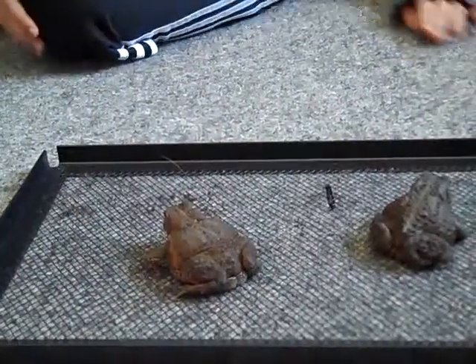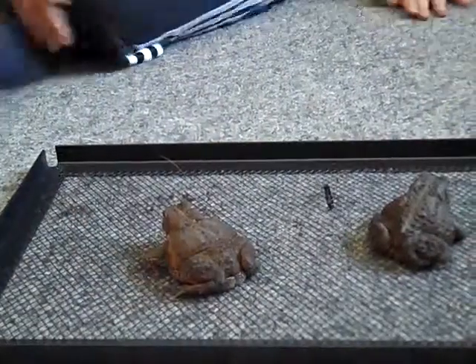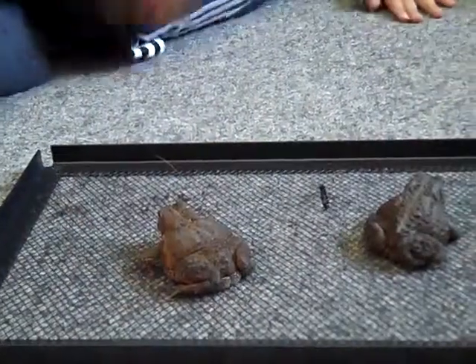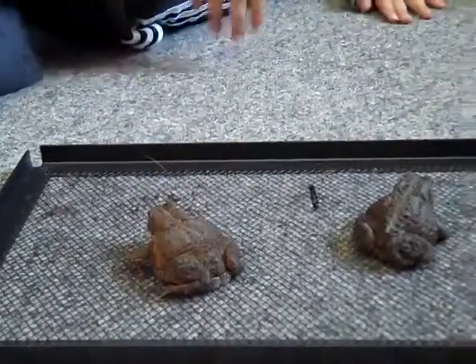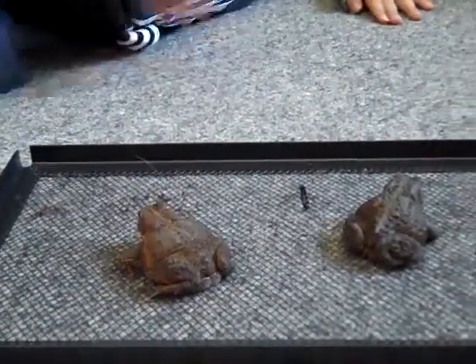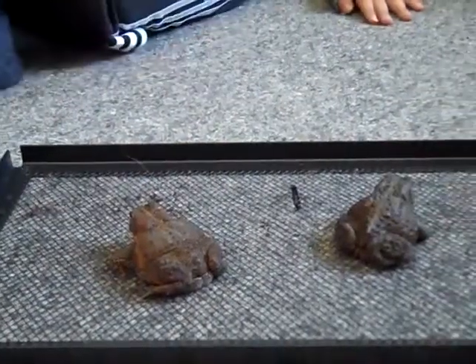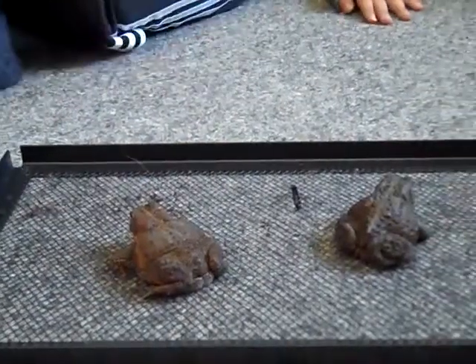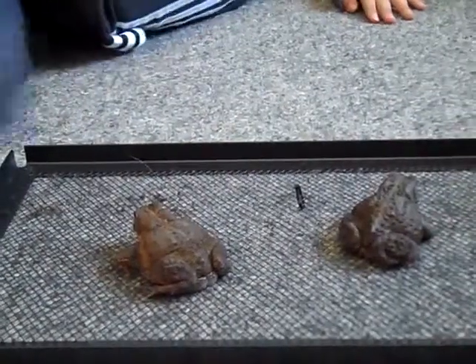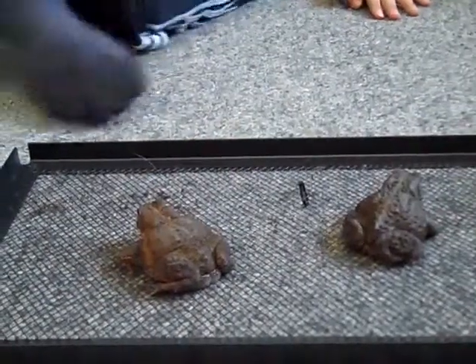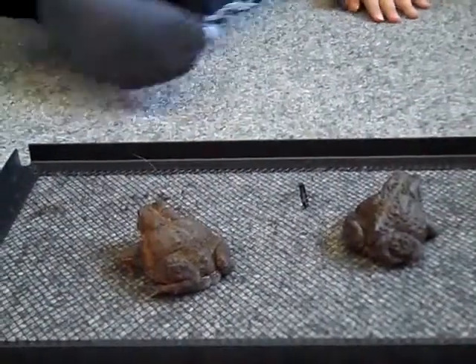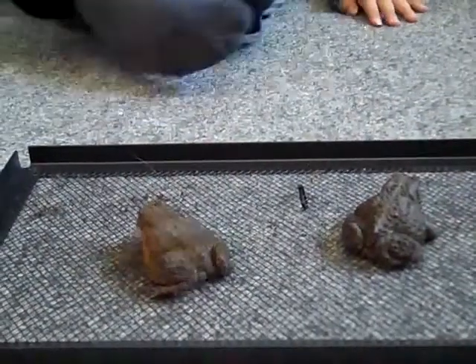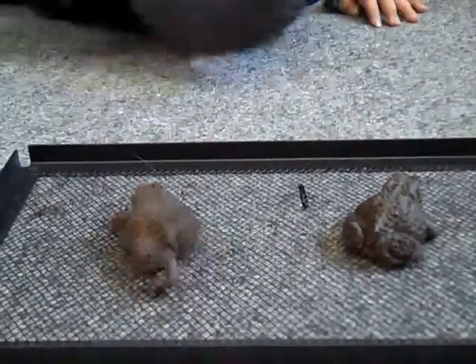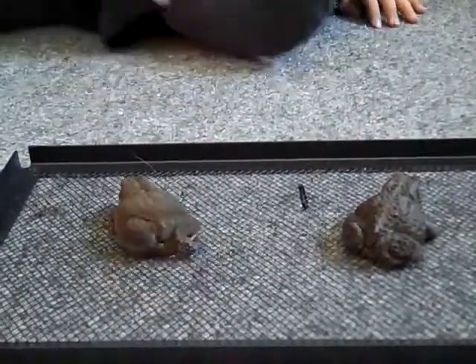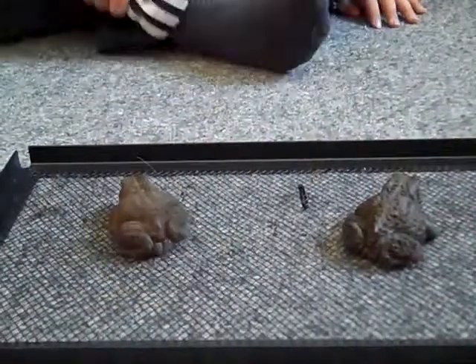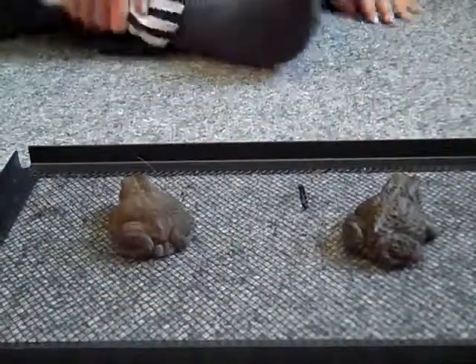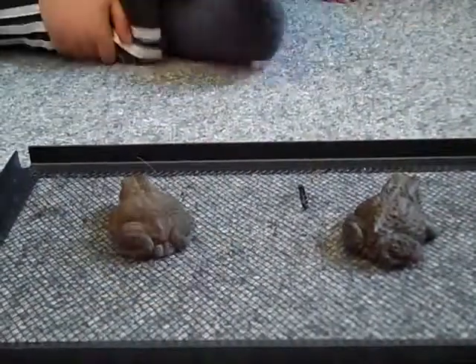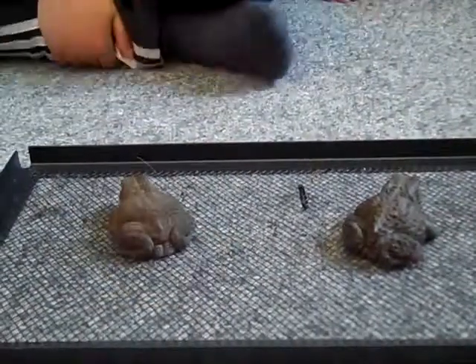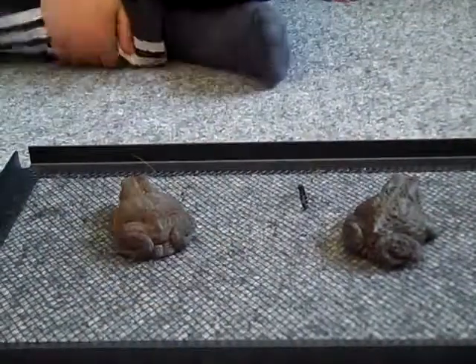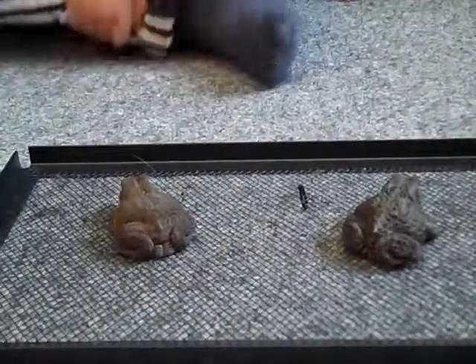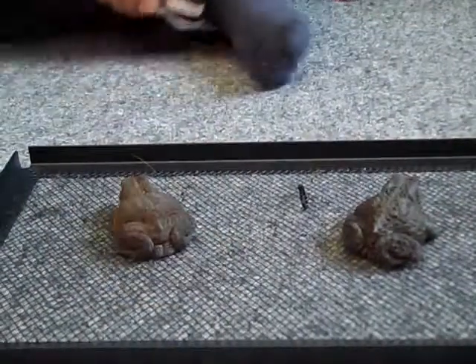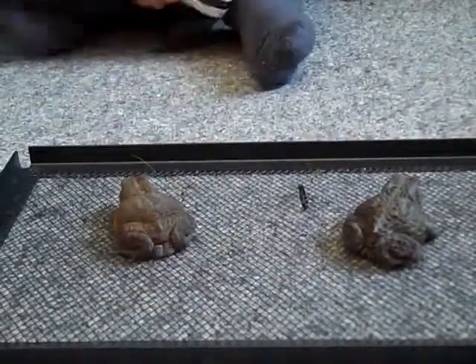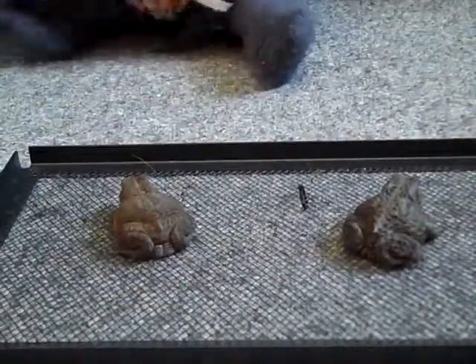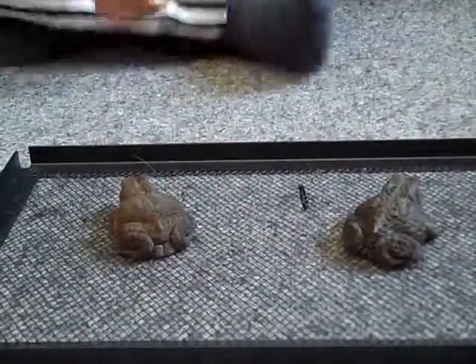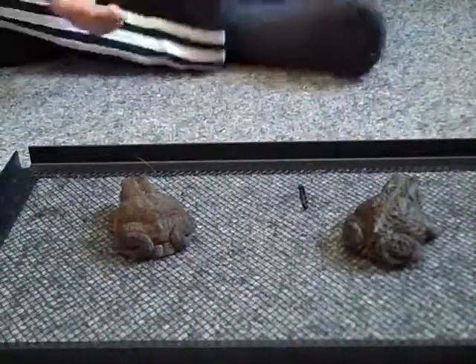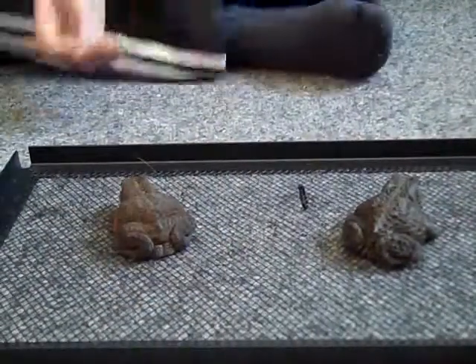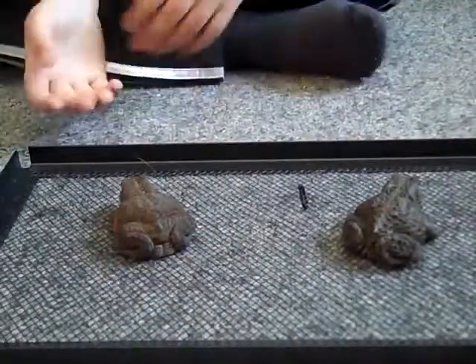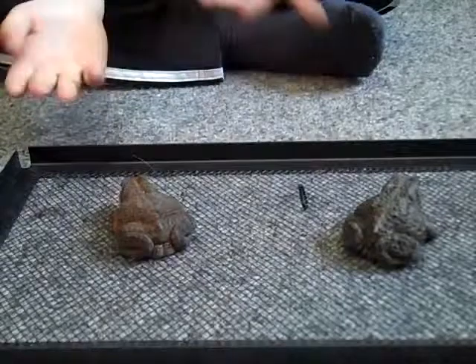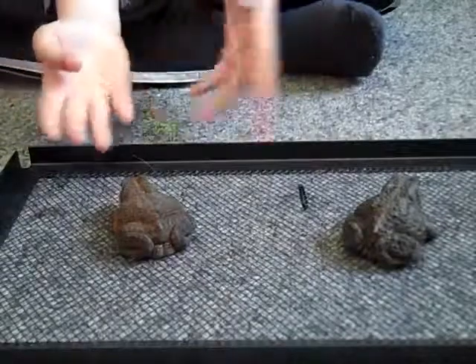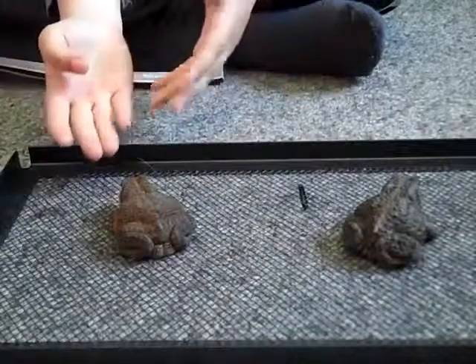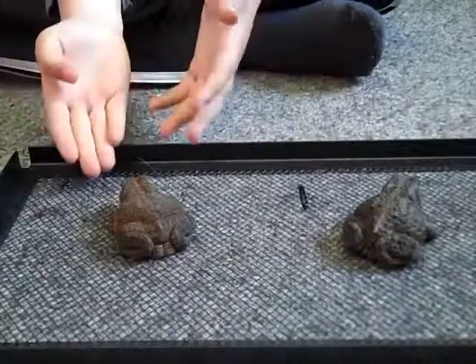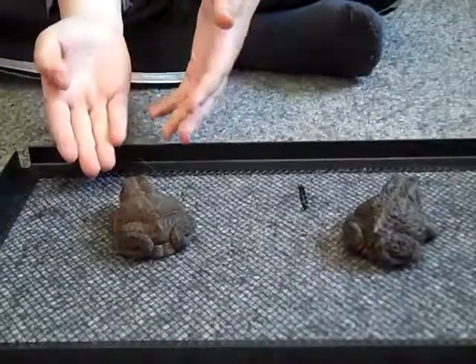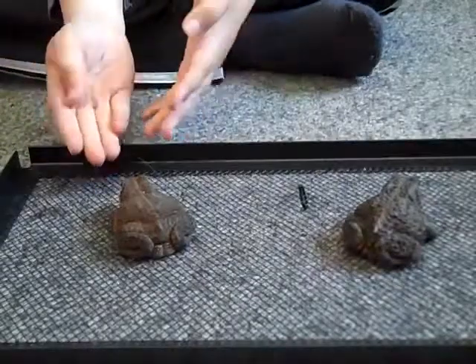These things will eat crickets — of course, they'll eat mealworms, waxworms, you know, that stuff.